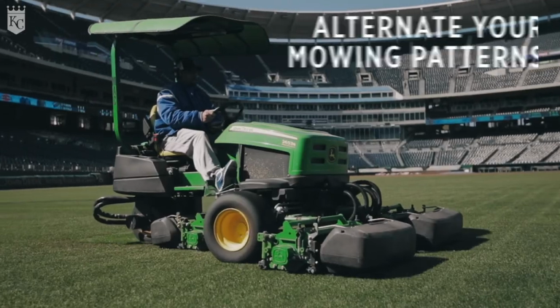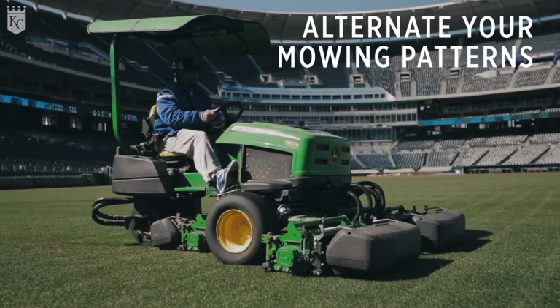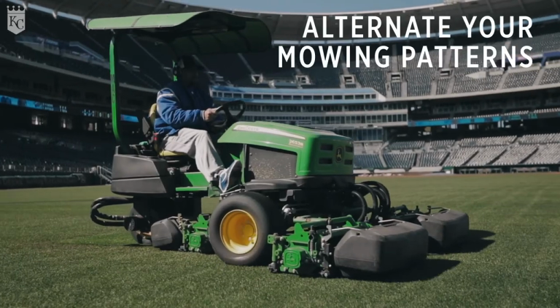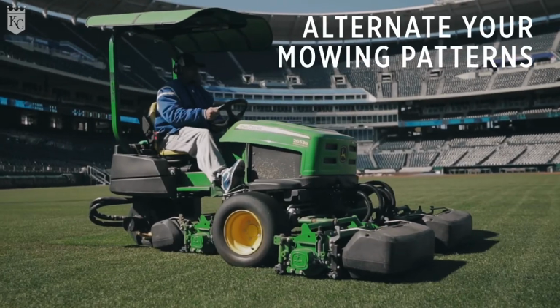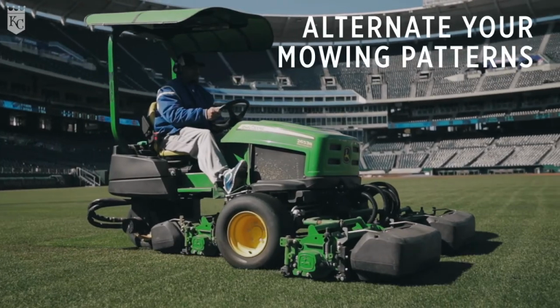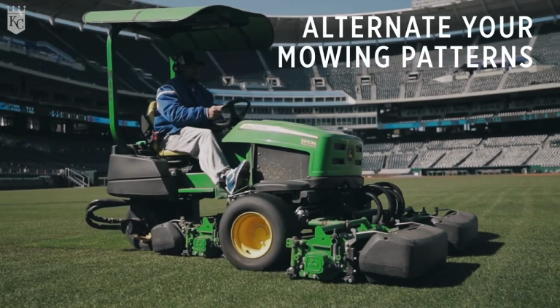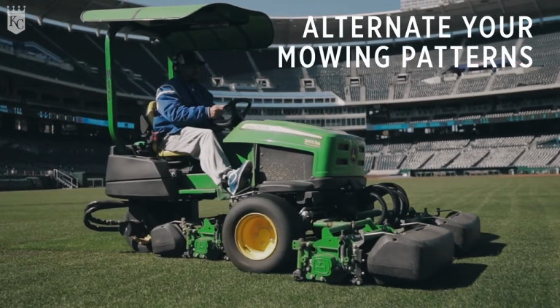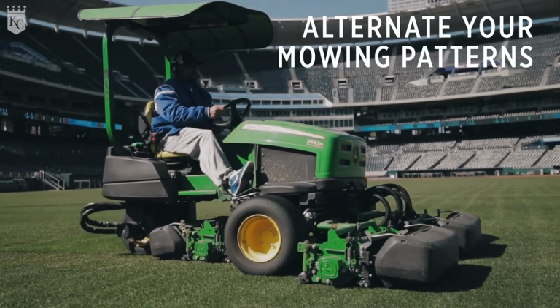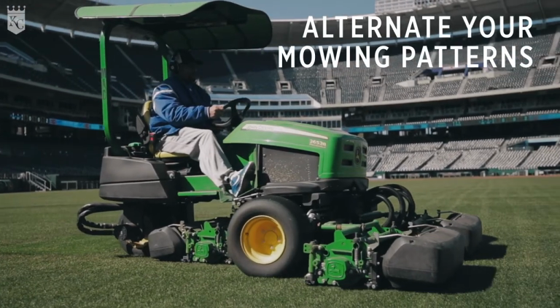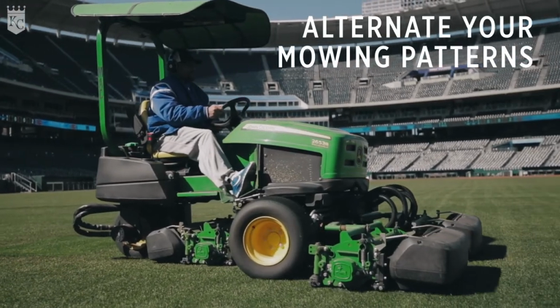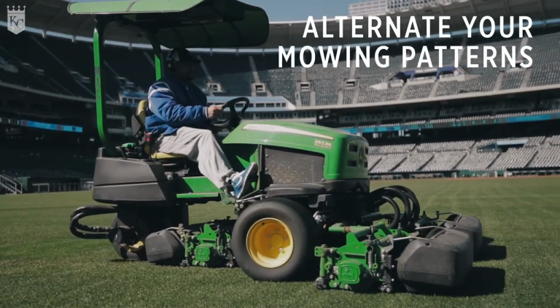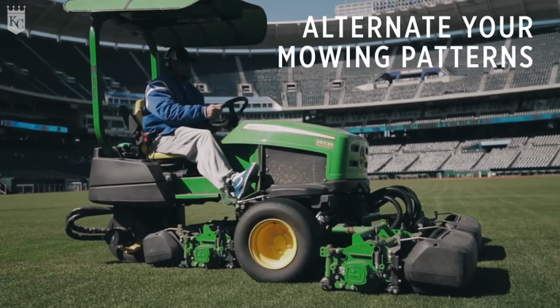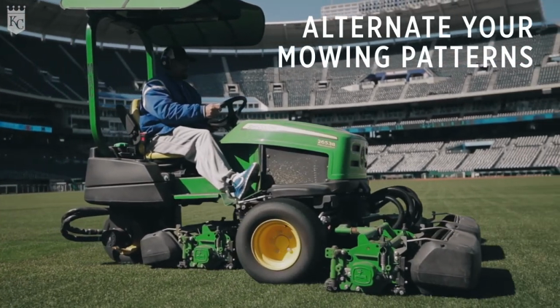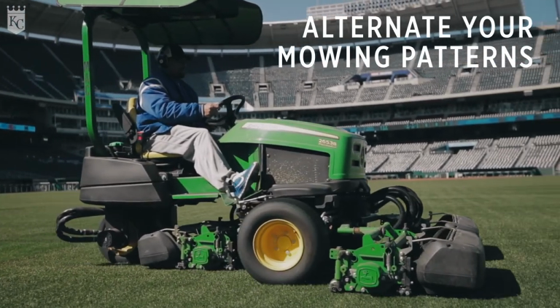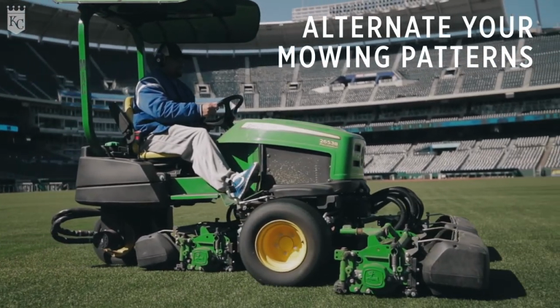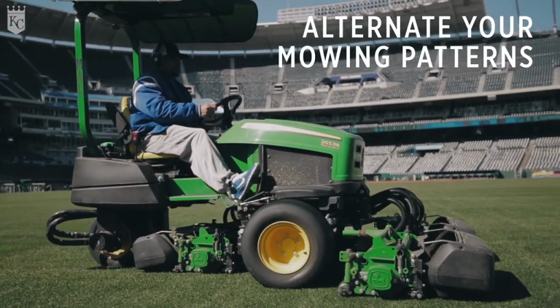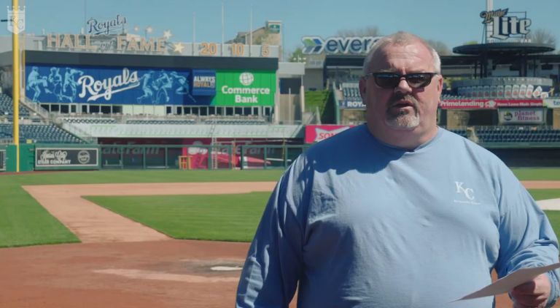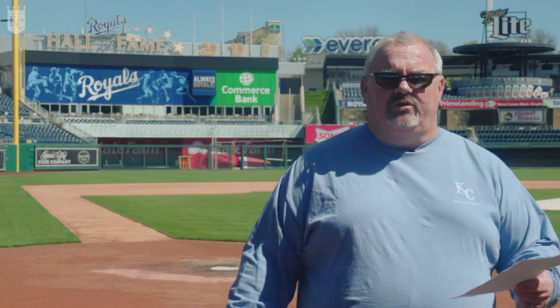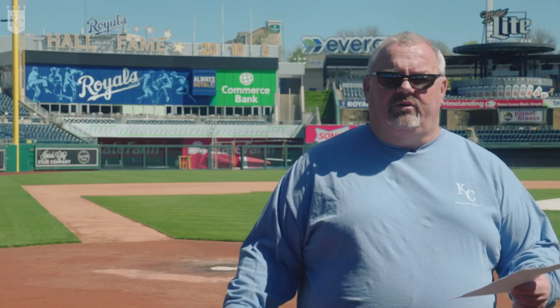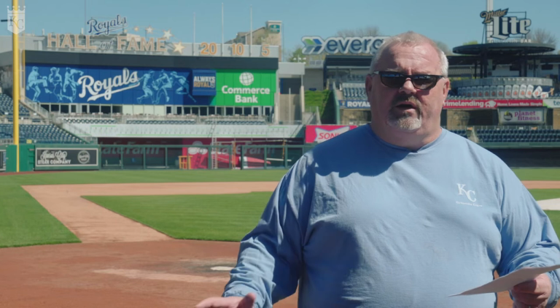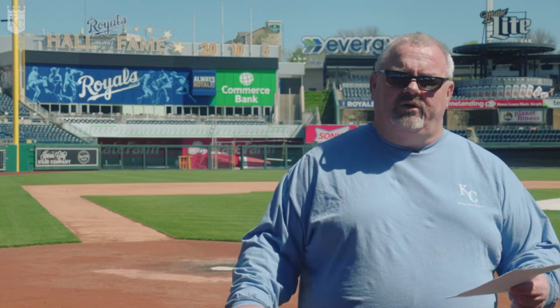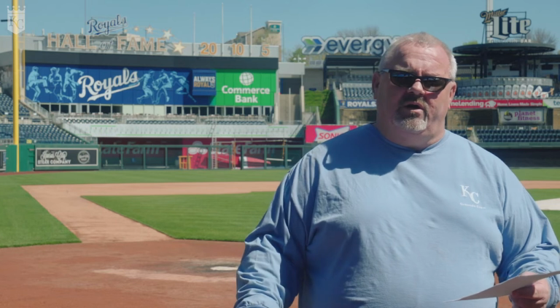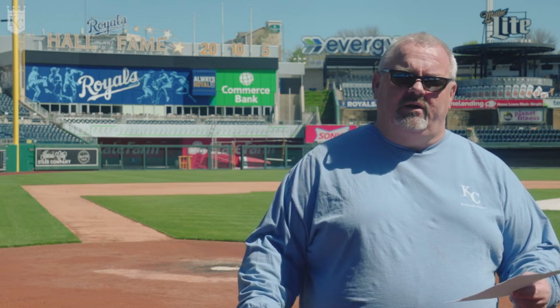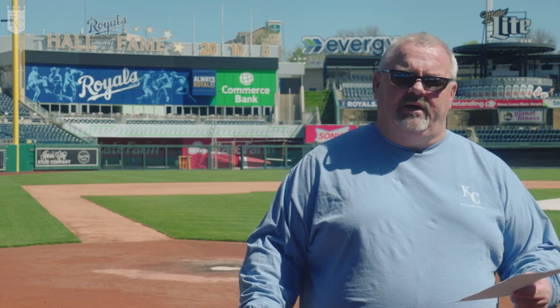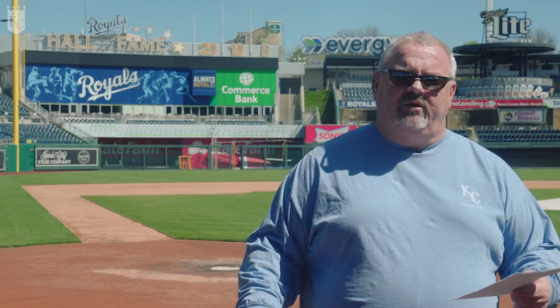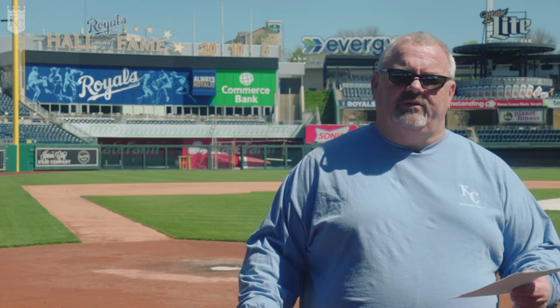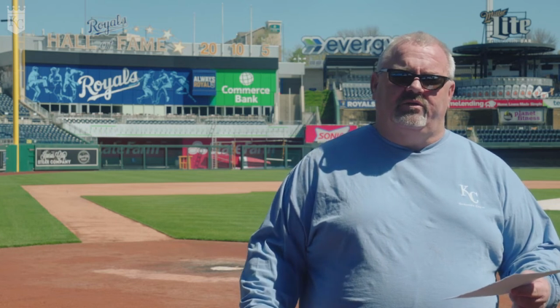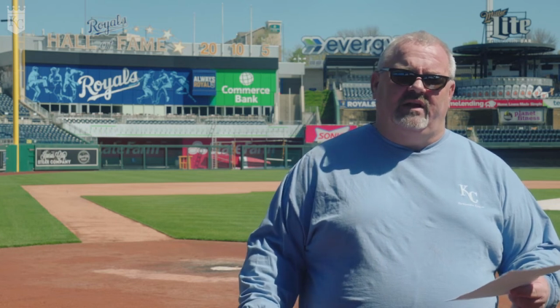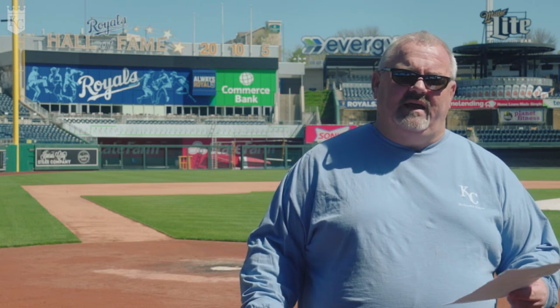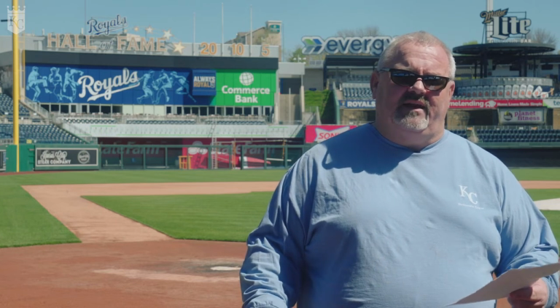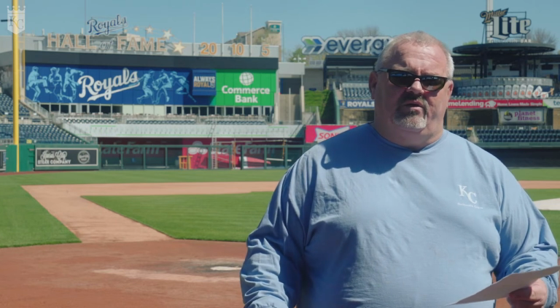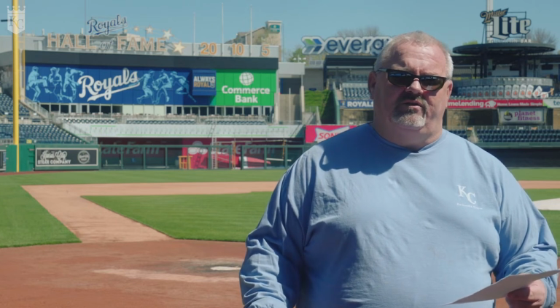Alternate your mowing patterns. Don't constantly mow in the same direction. You'll start to rut your yard a little bit and the grass will start to lay in that direction.